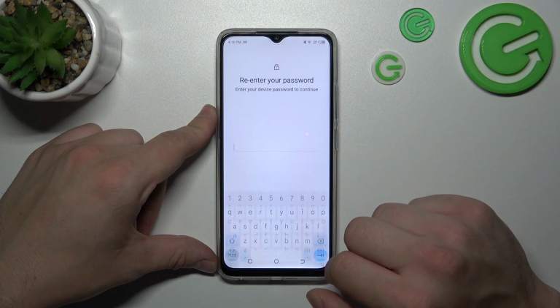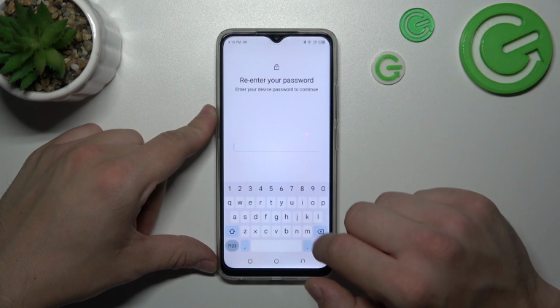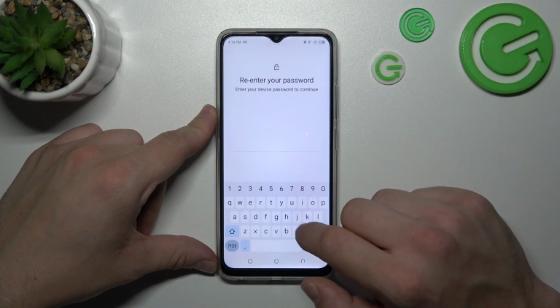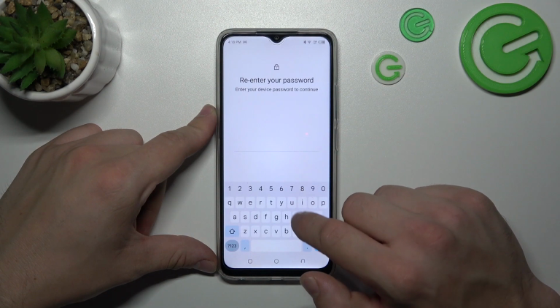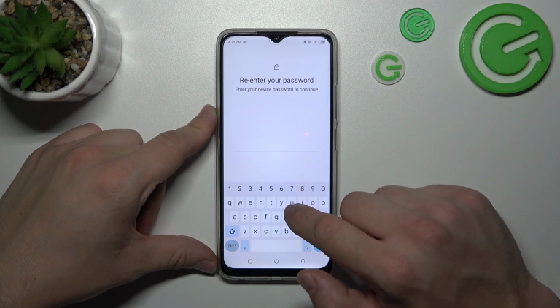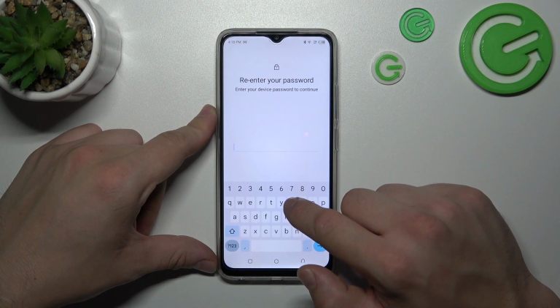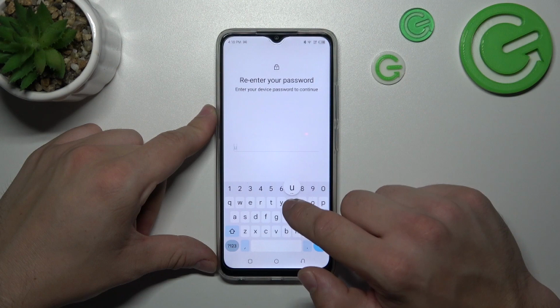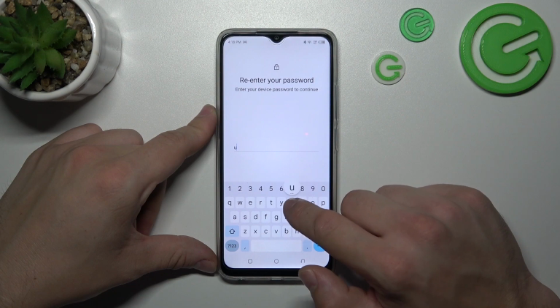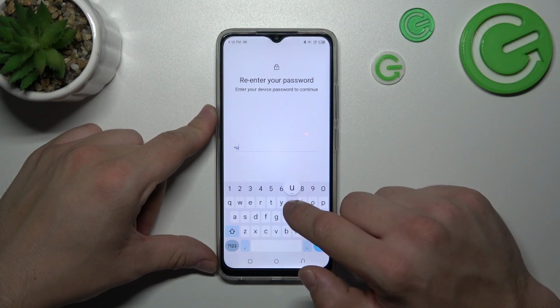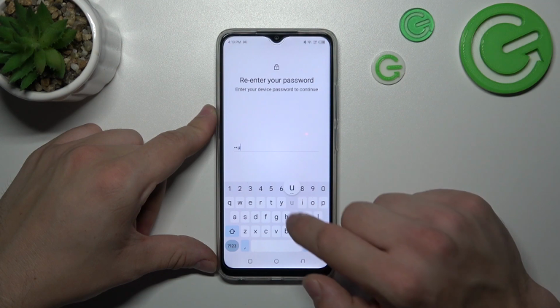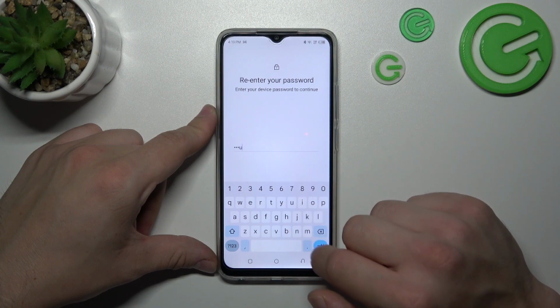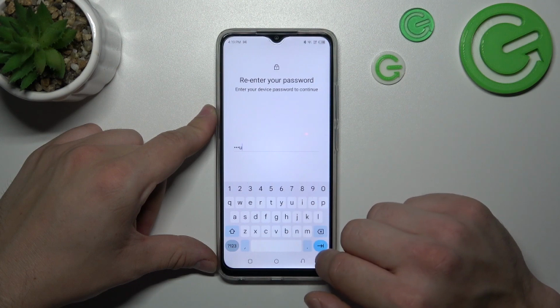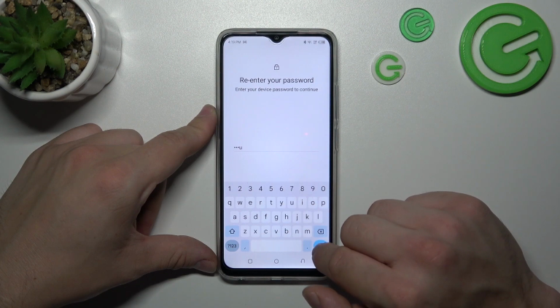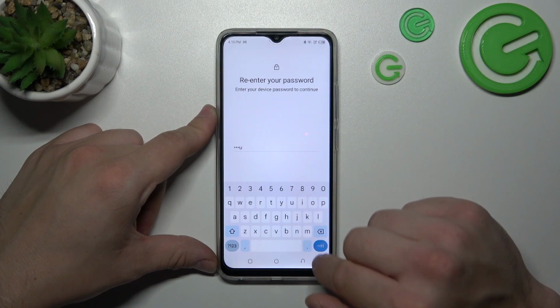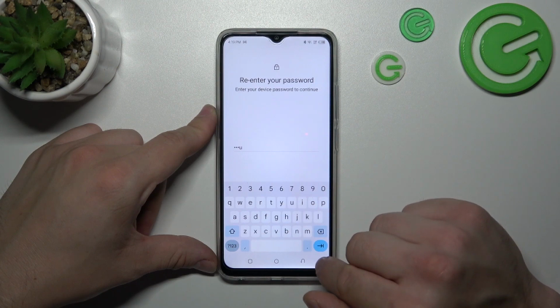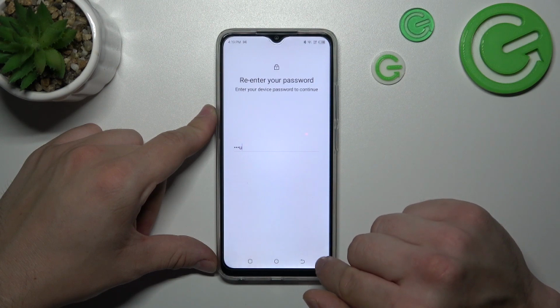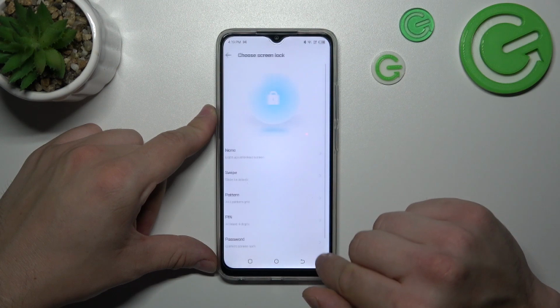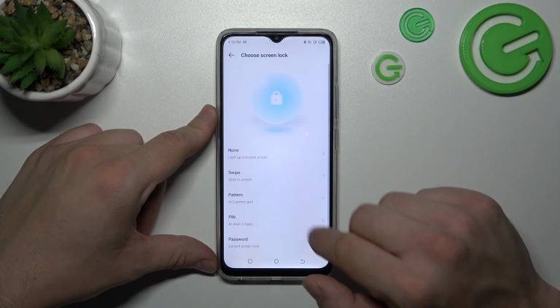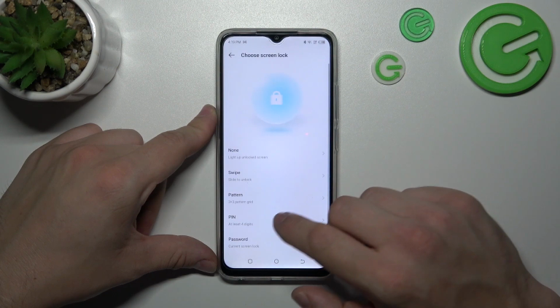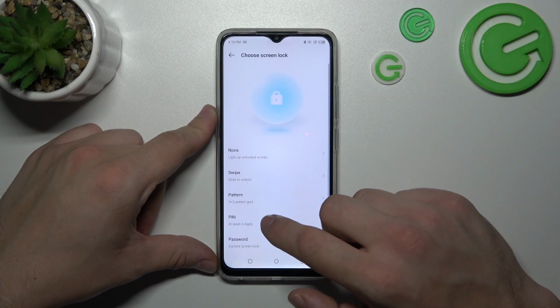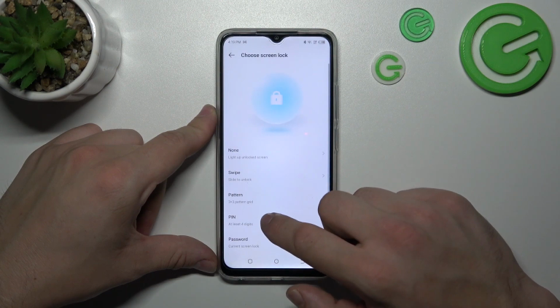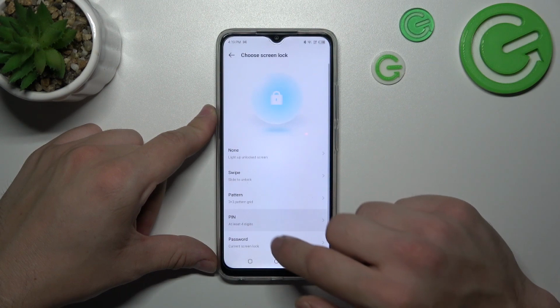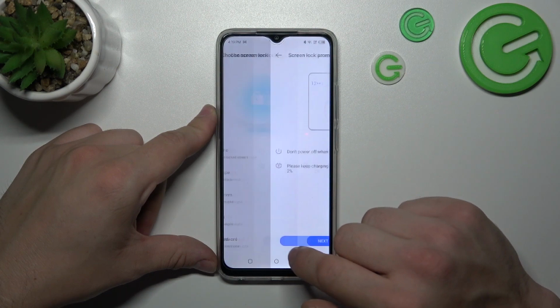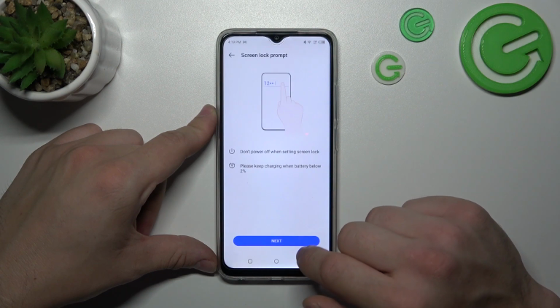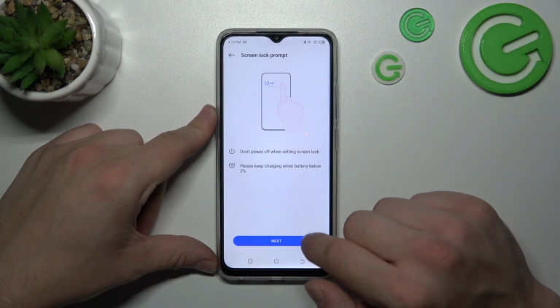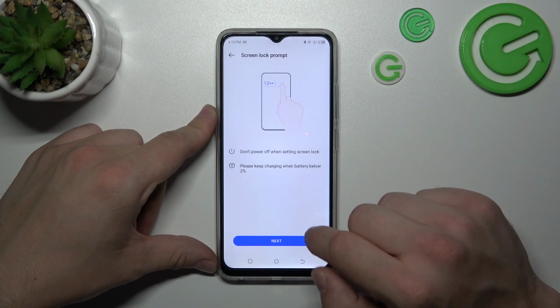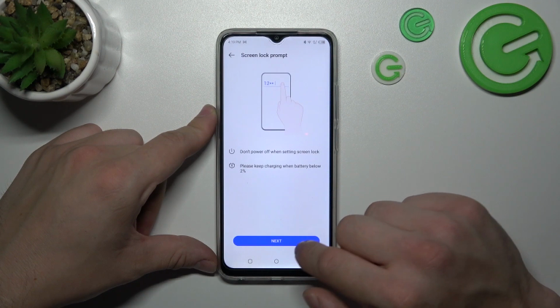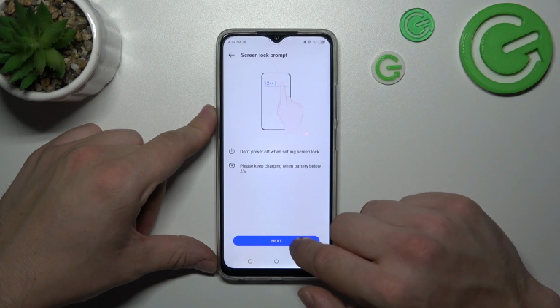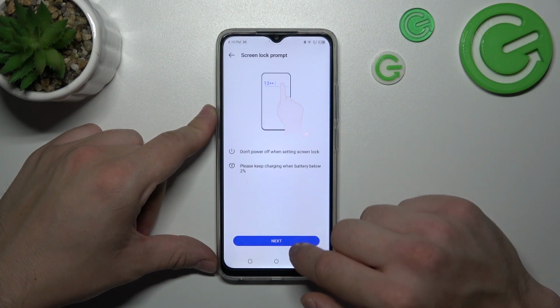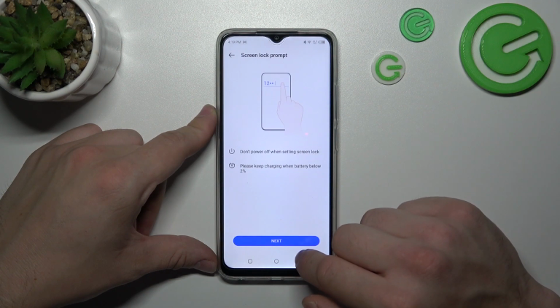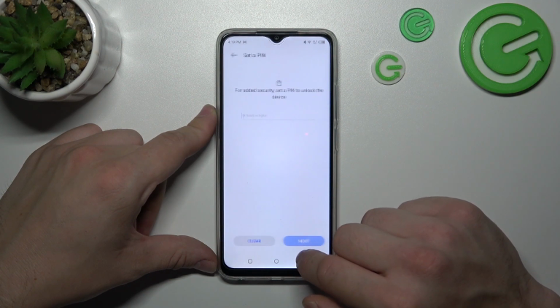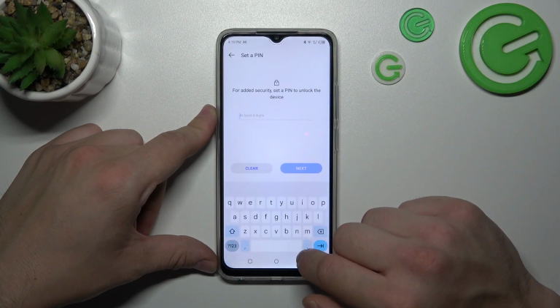Next, let's select PIN number, and to create it enter at least four digits.